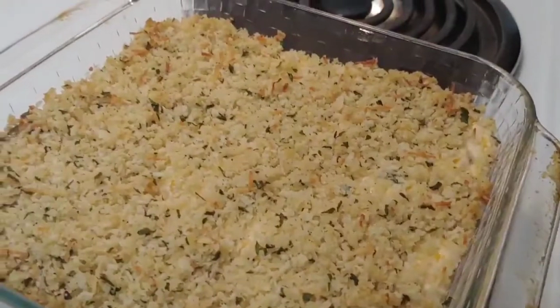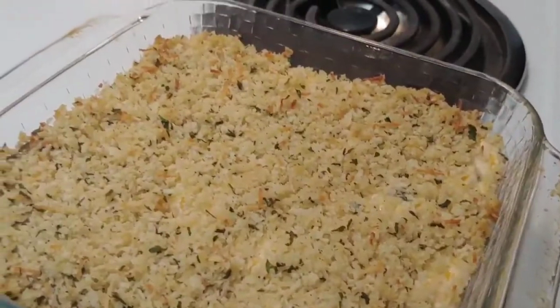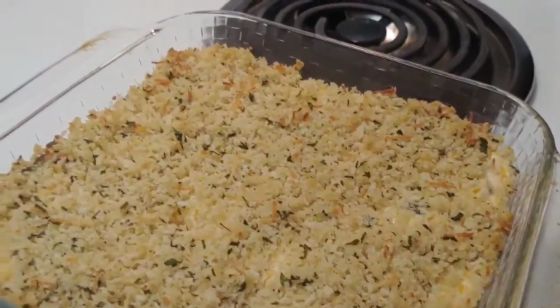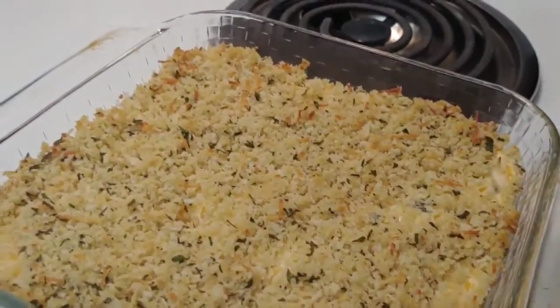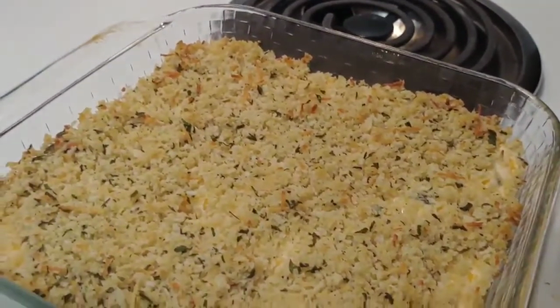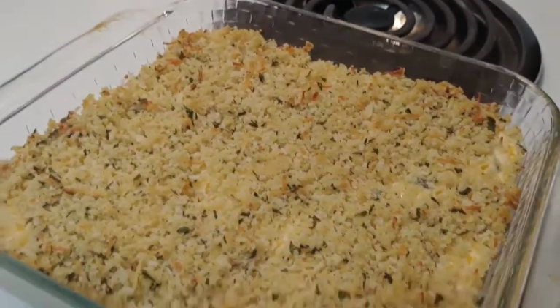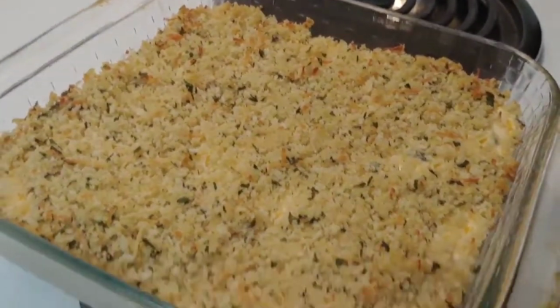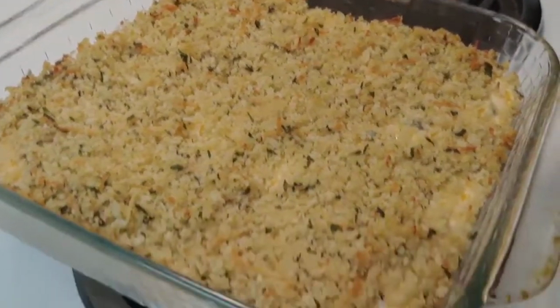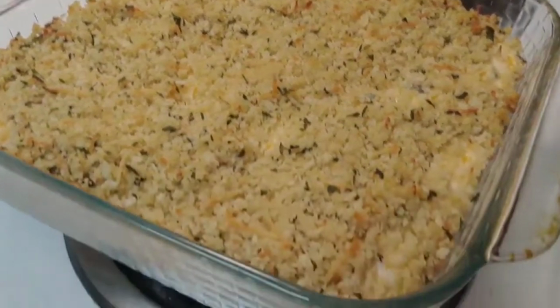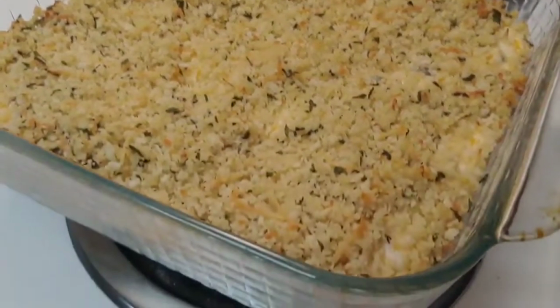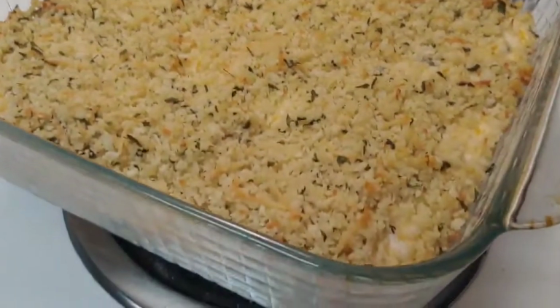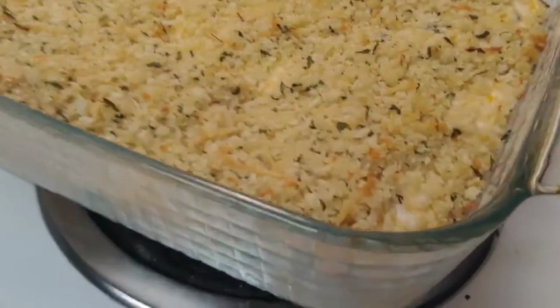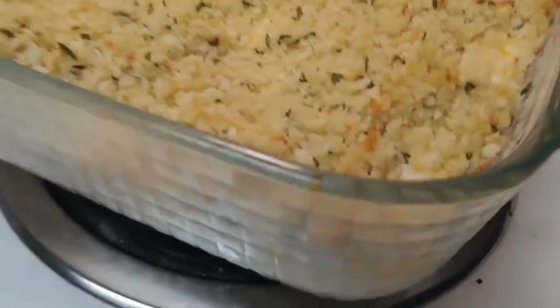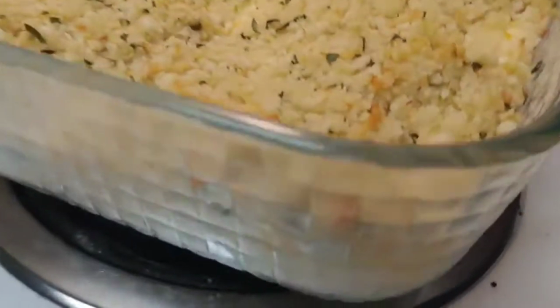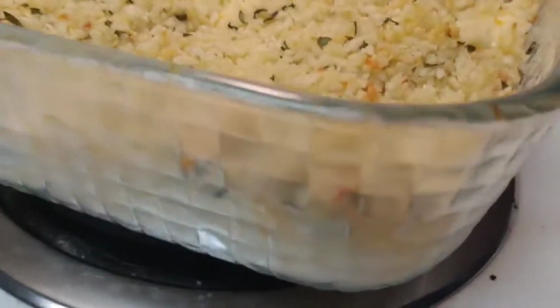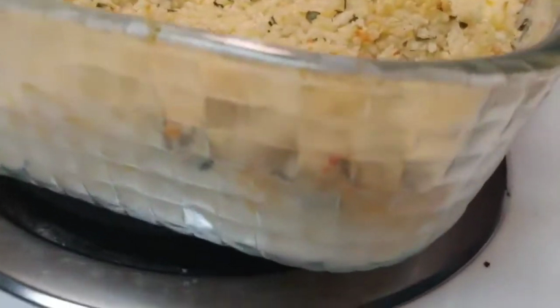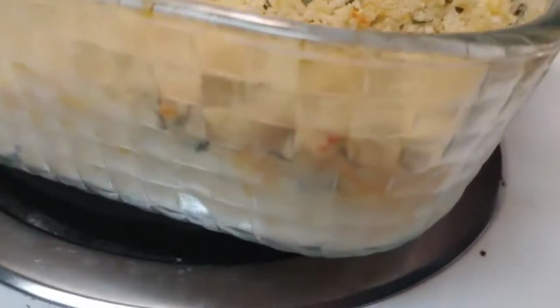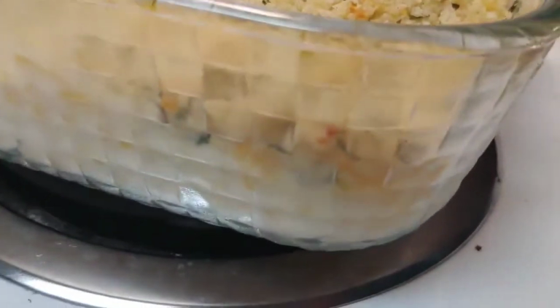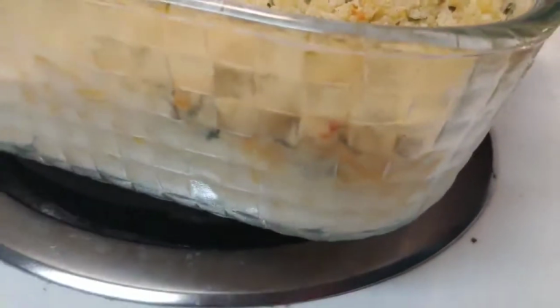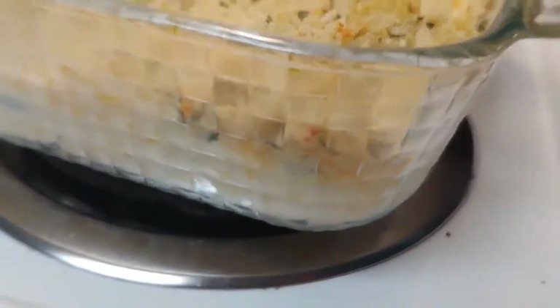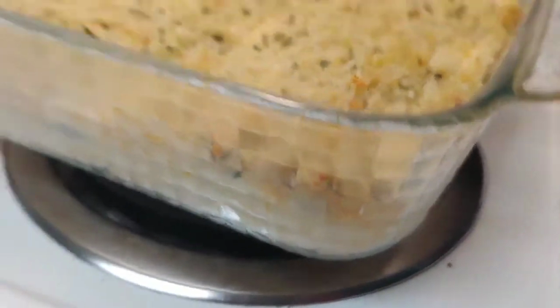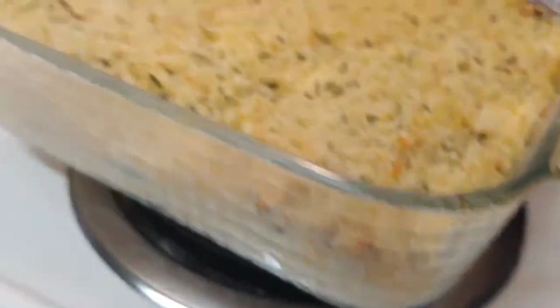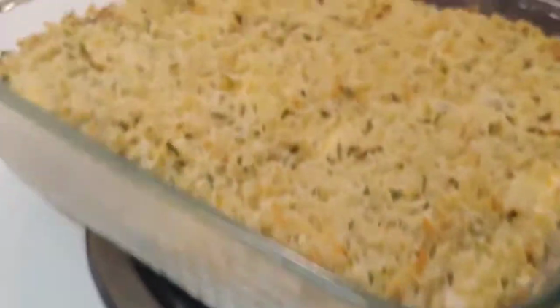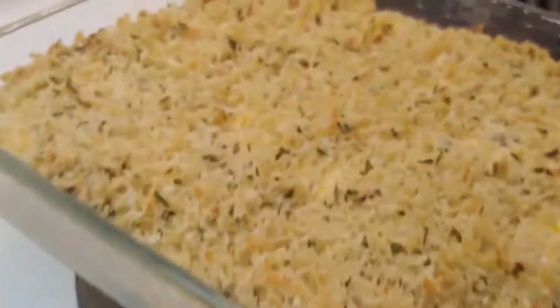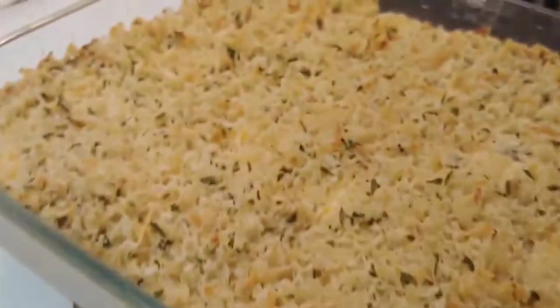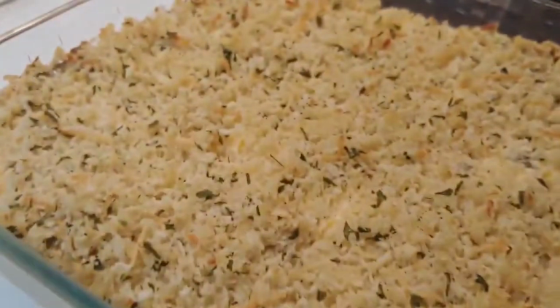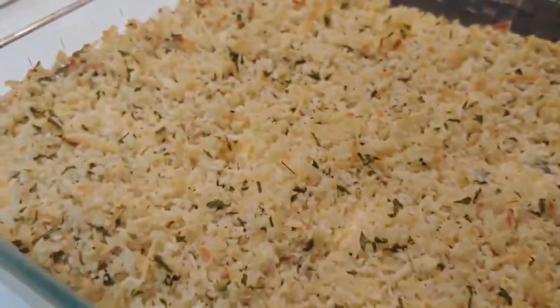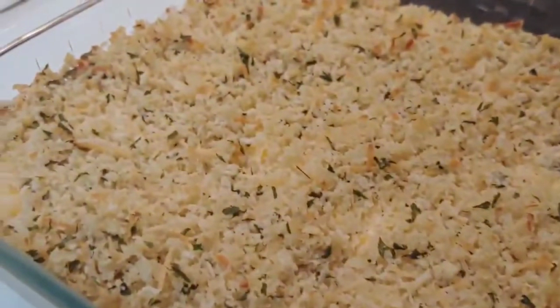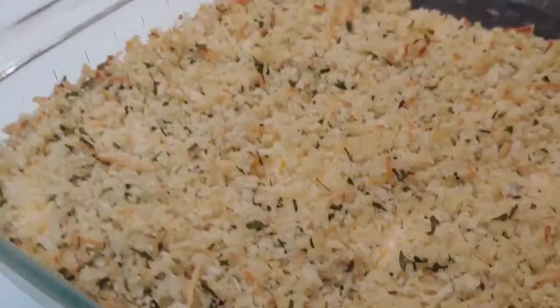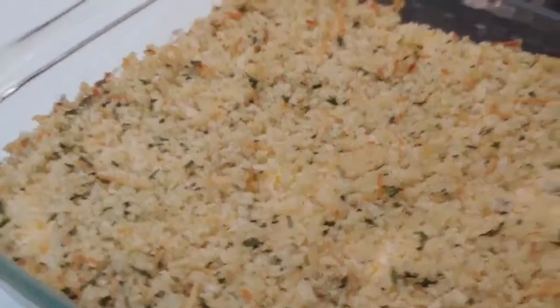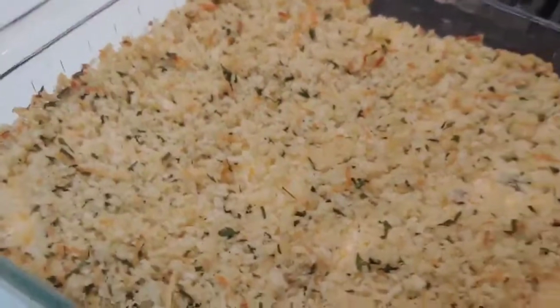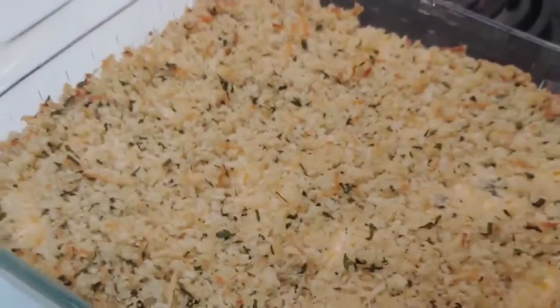It is out and looking yummy, so hopefully everybody will like it.